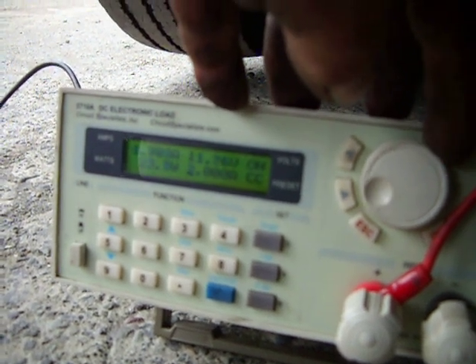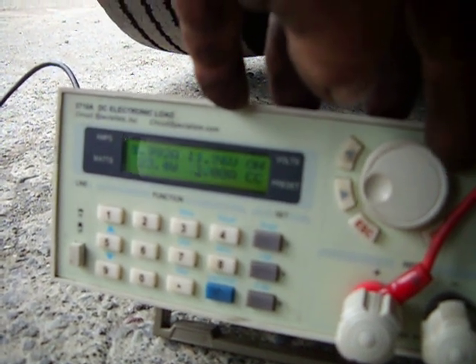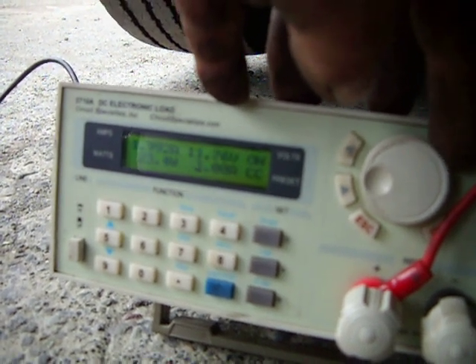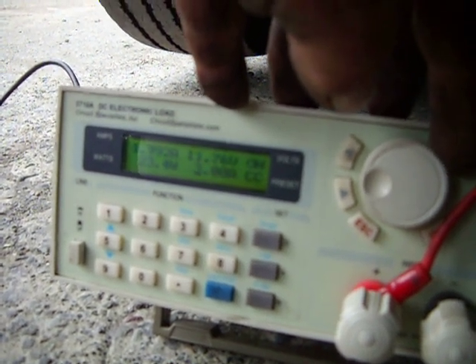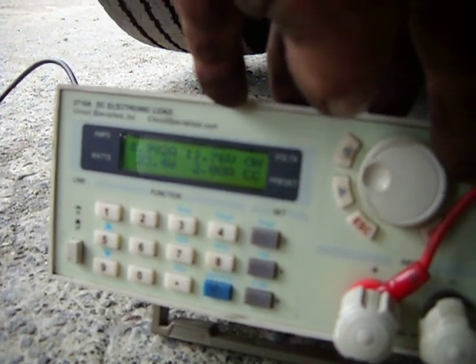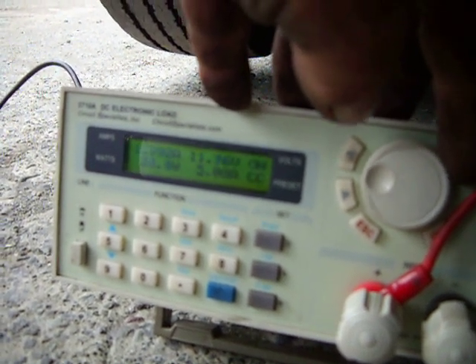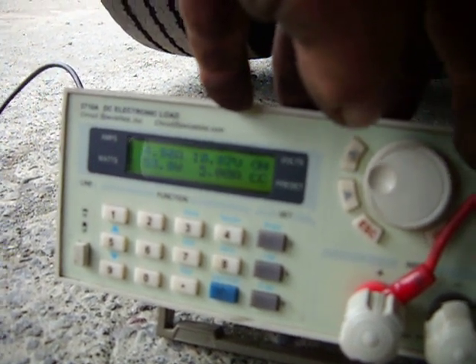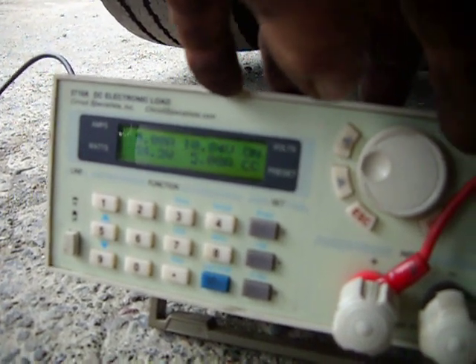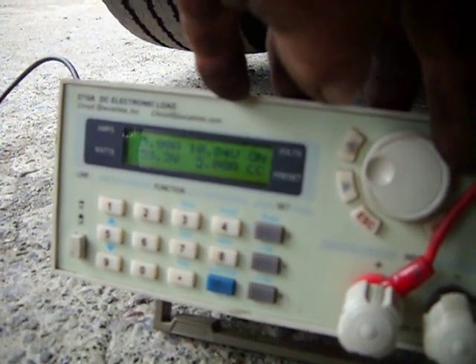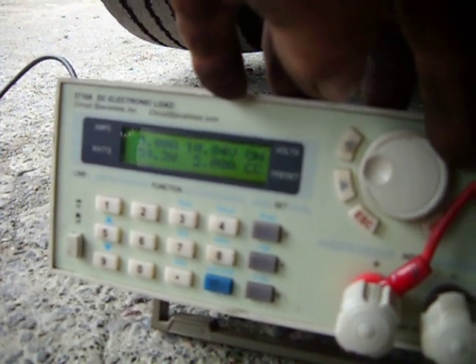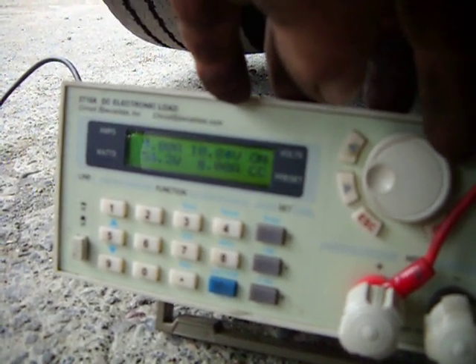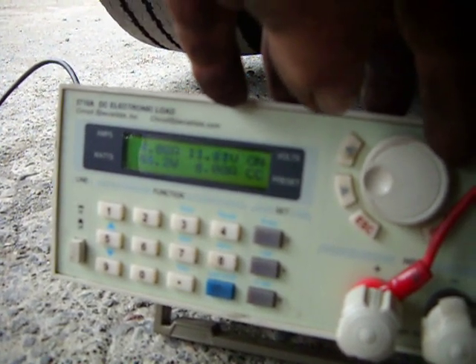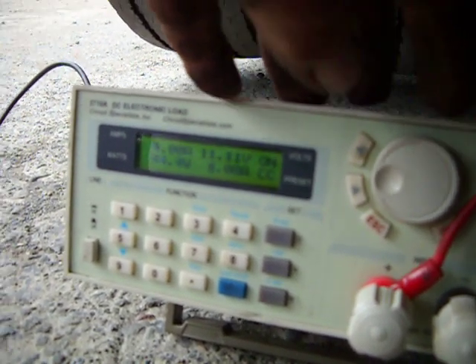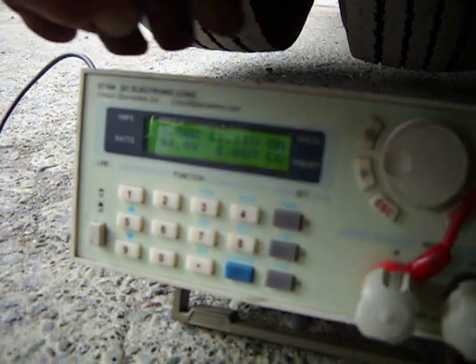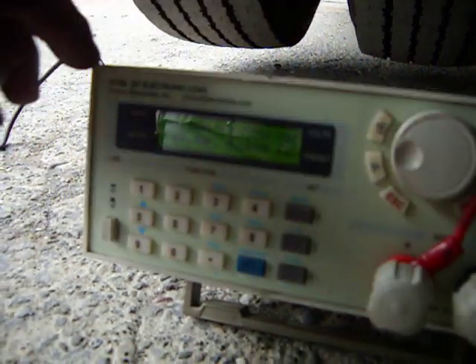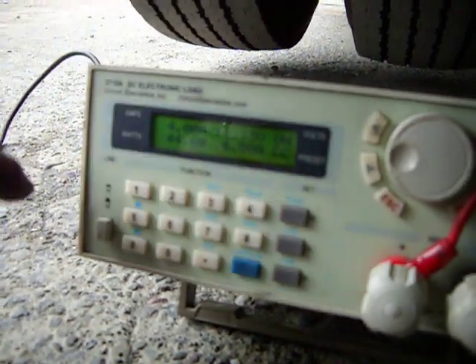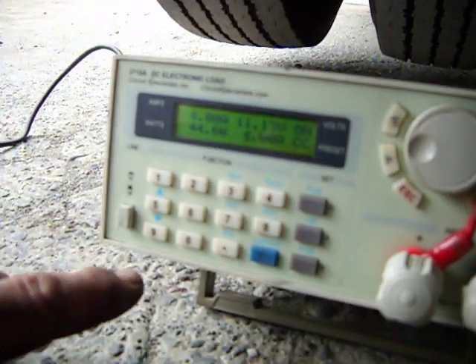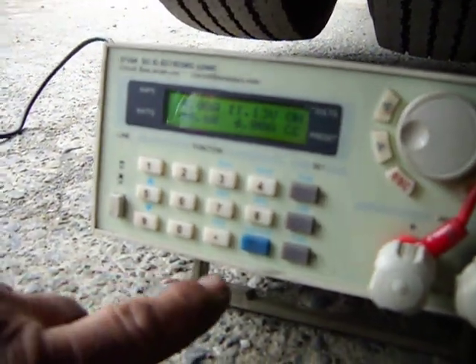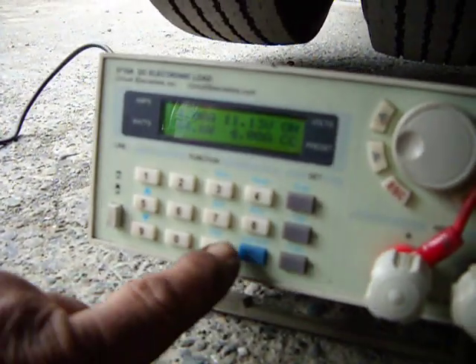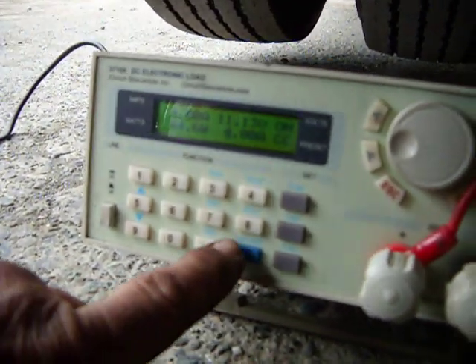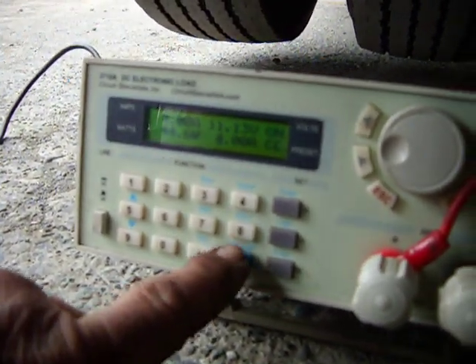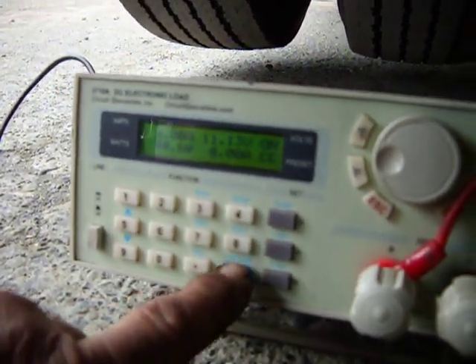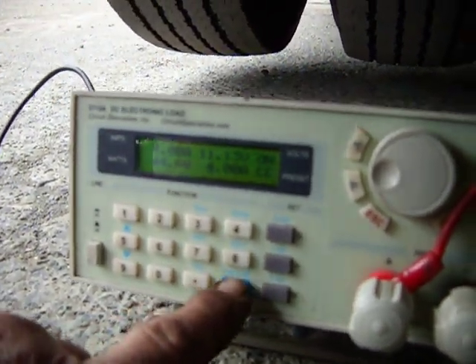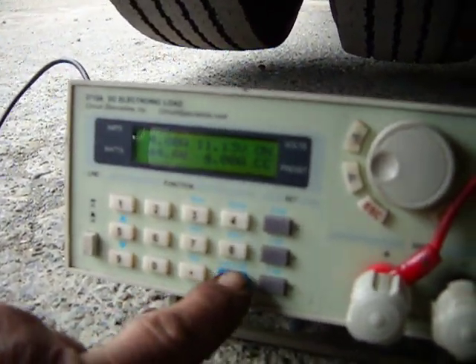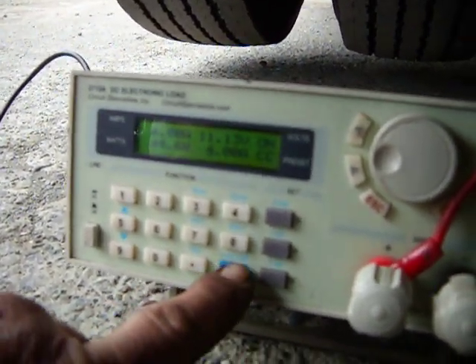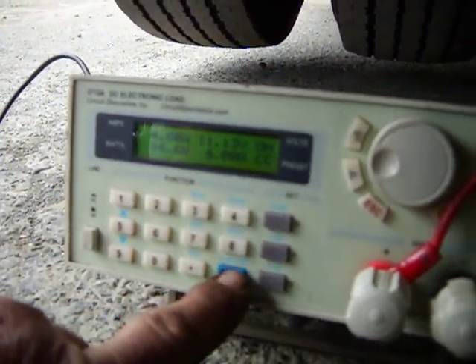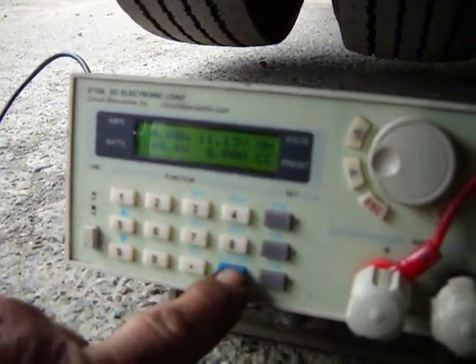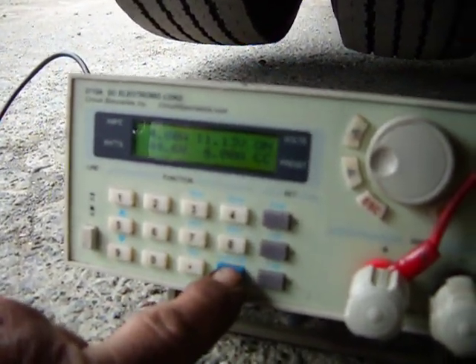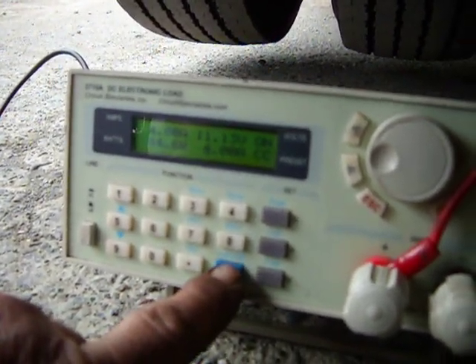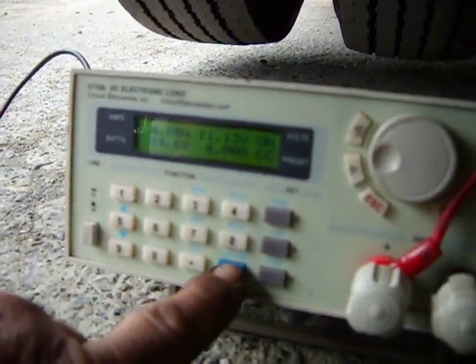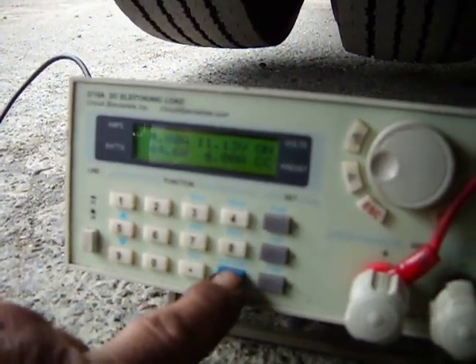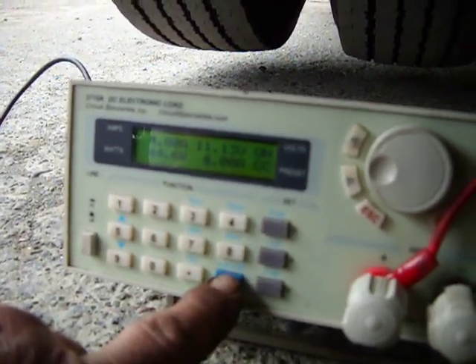I'll reset it at 4. I've already tested the other unswitched power wires — it's identical.